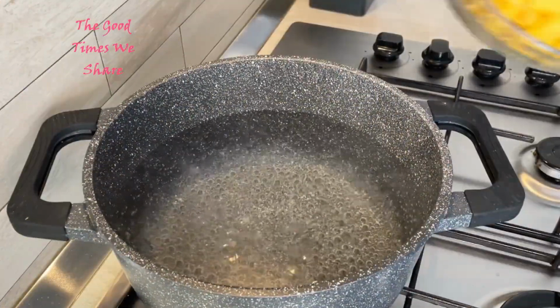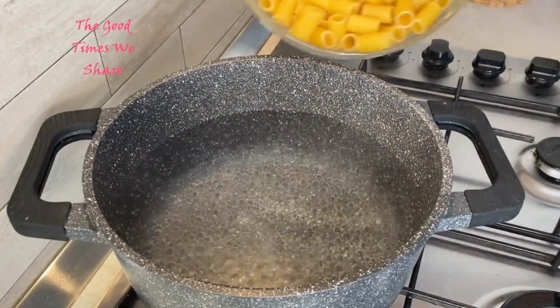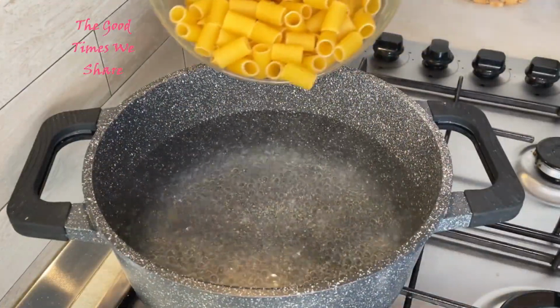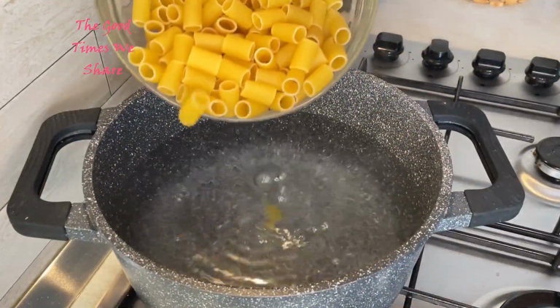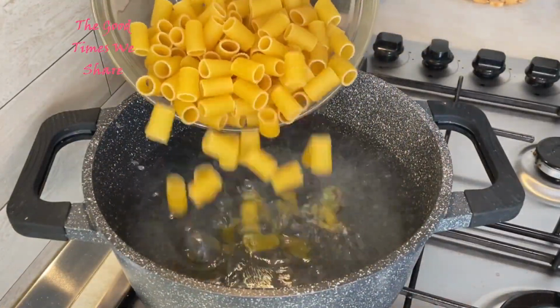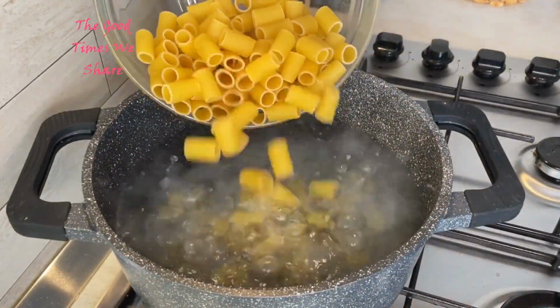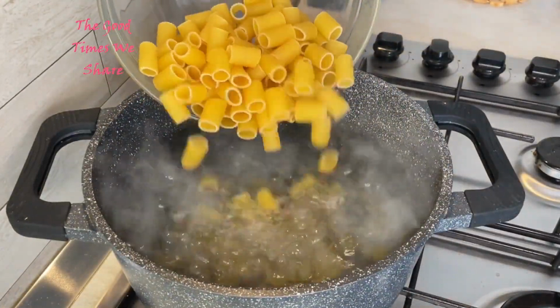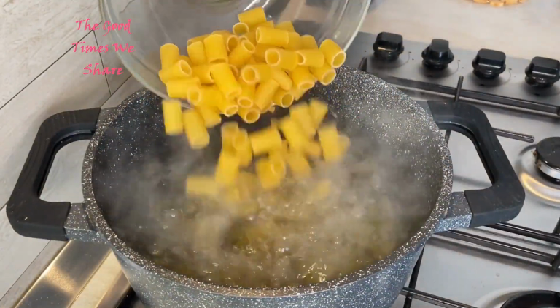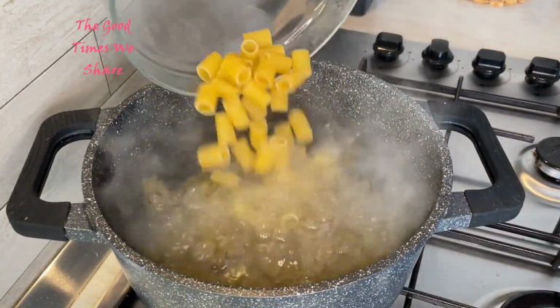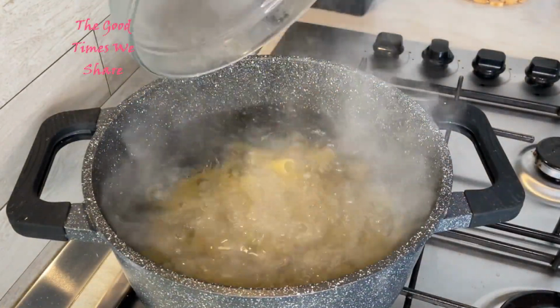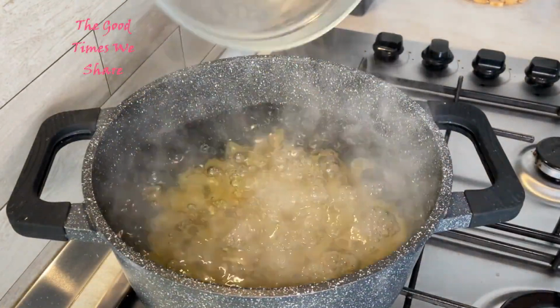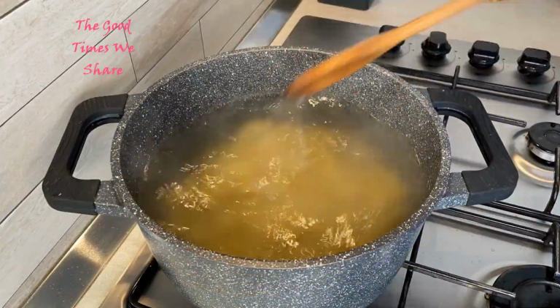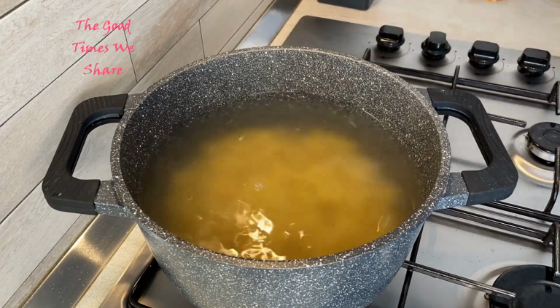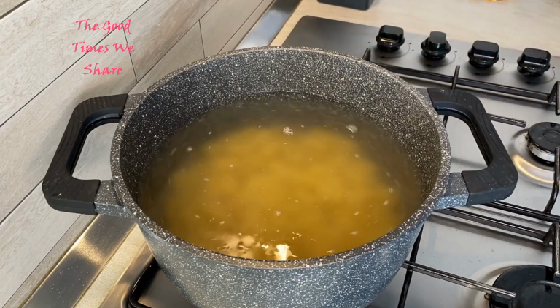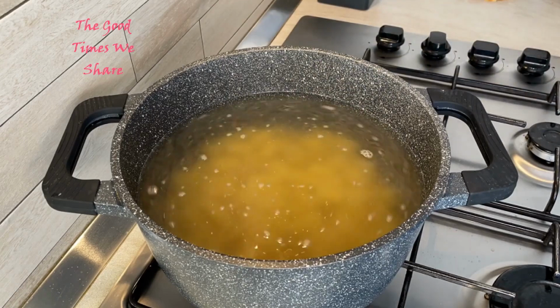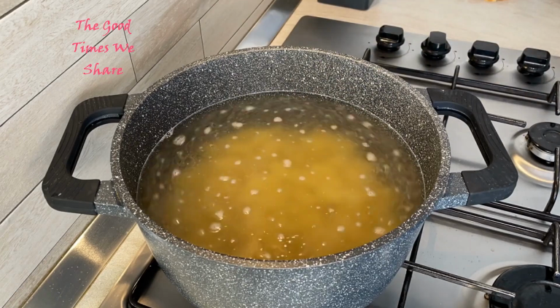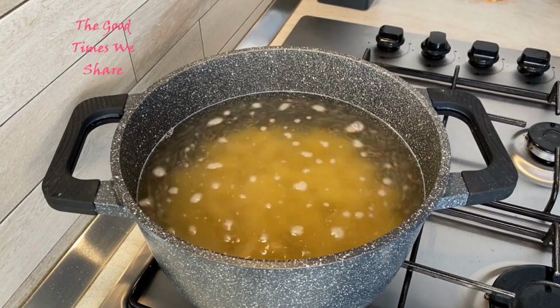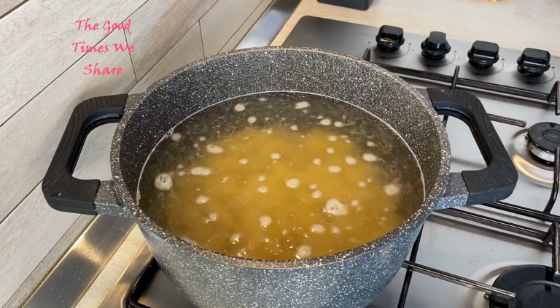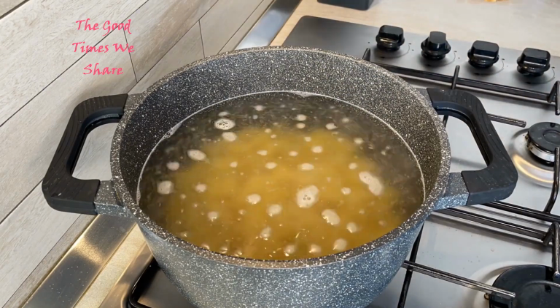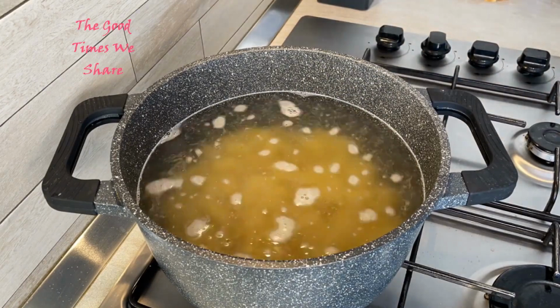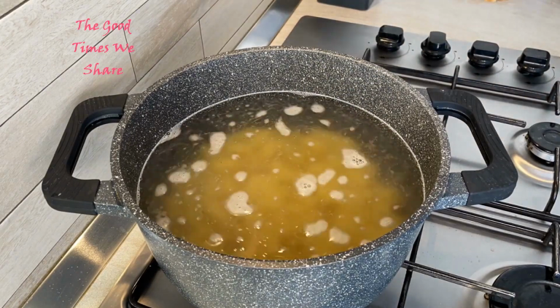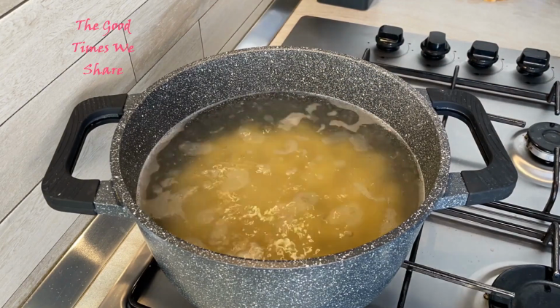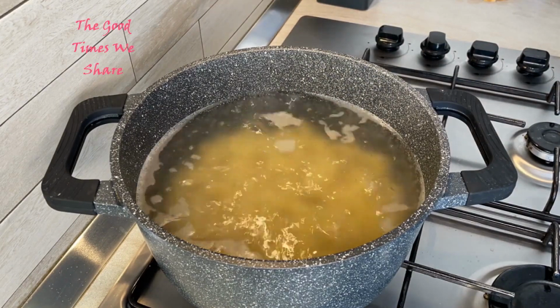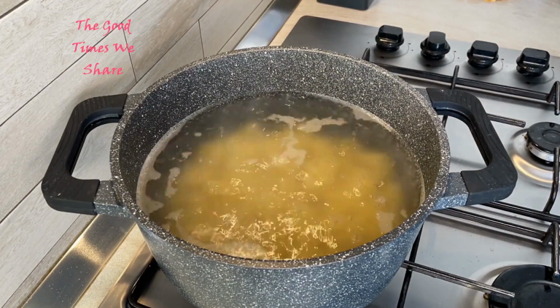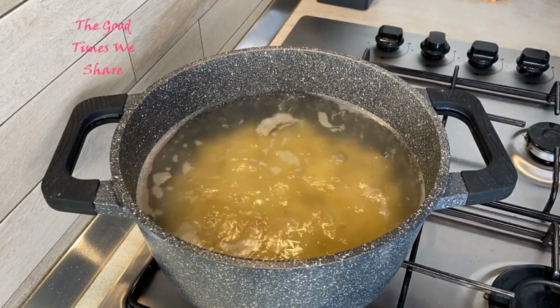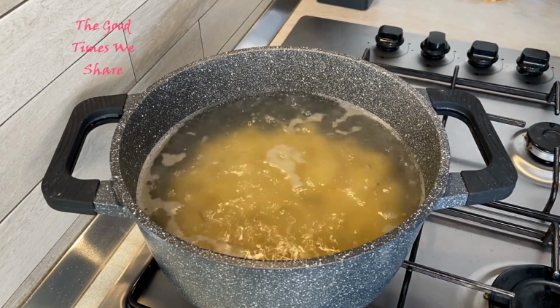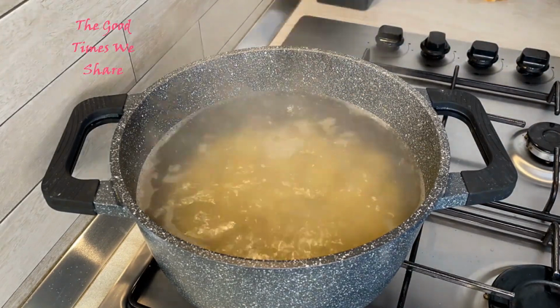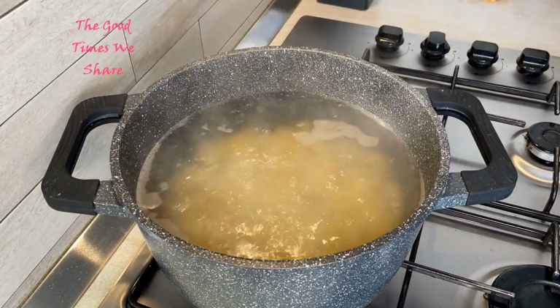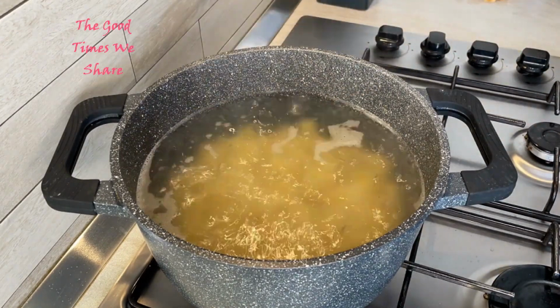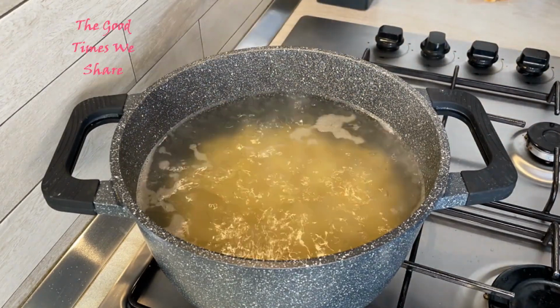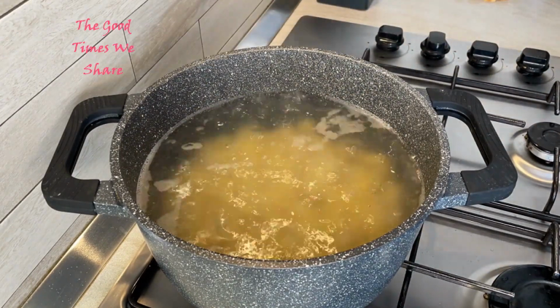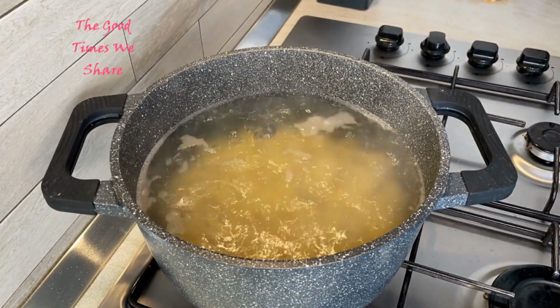After that, prepare a nice big pot. Add salt to taste and boil your pasta until it is just soft enough to the bite — until it's al dente.